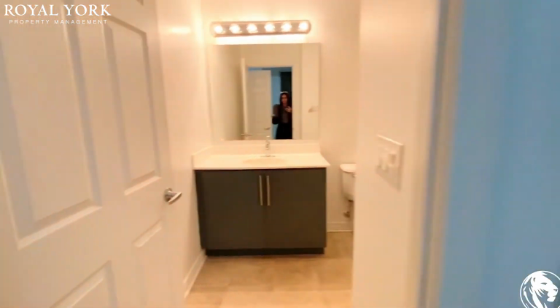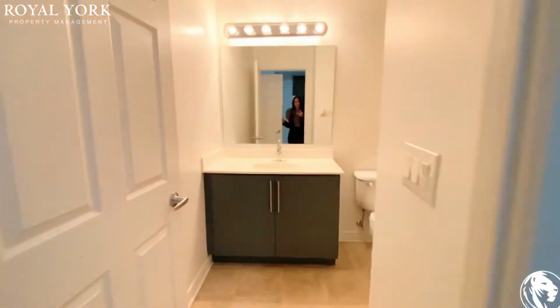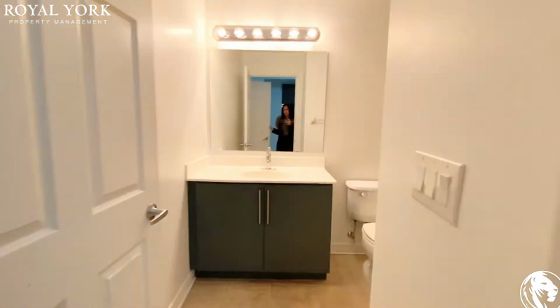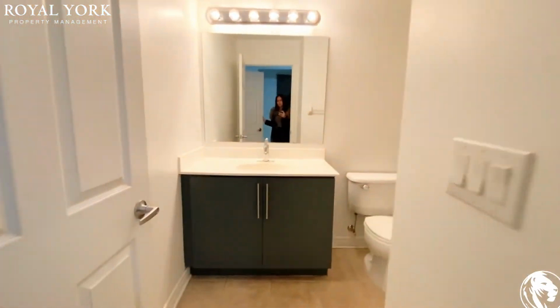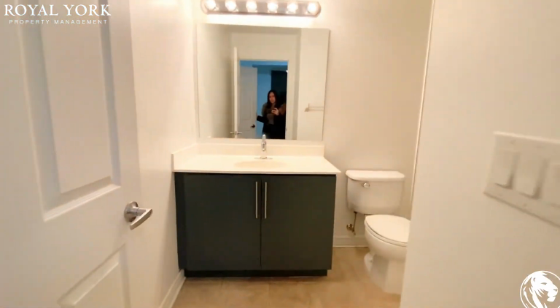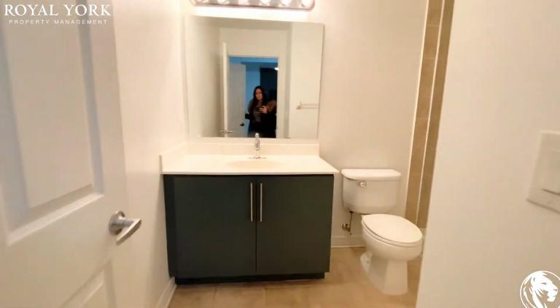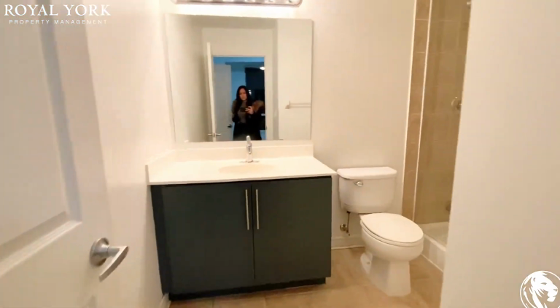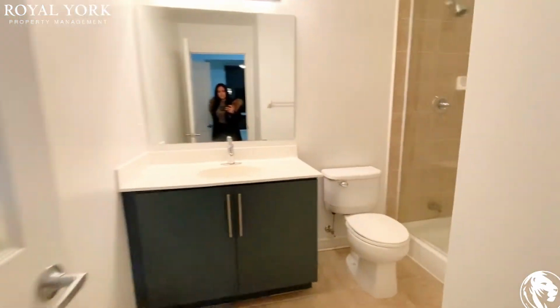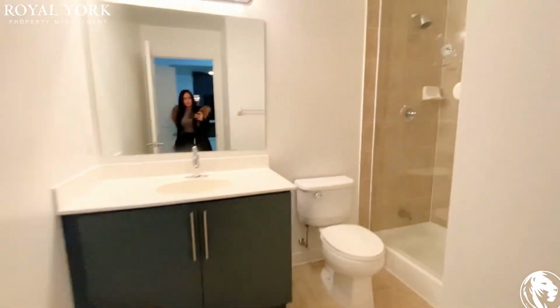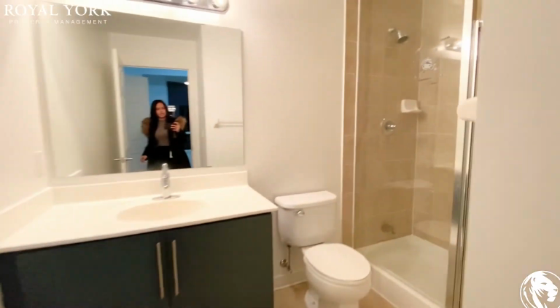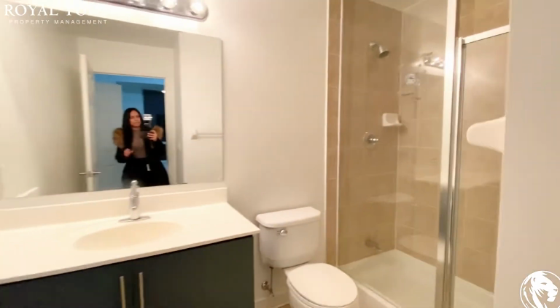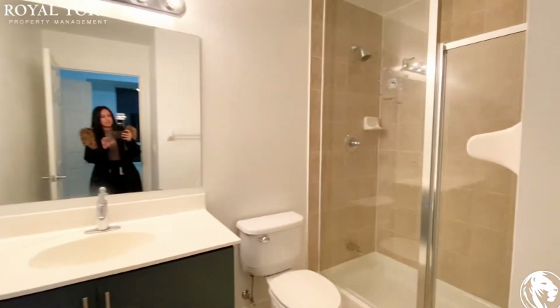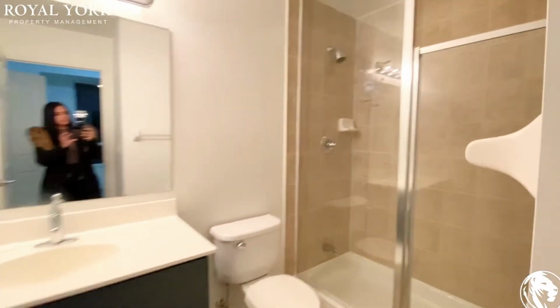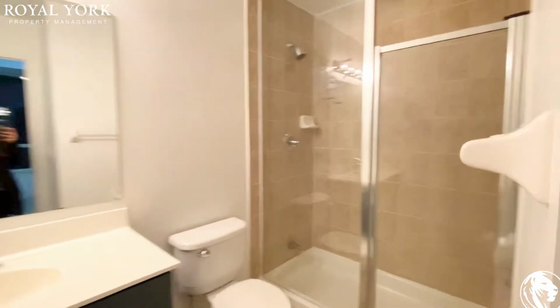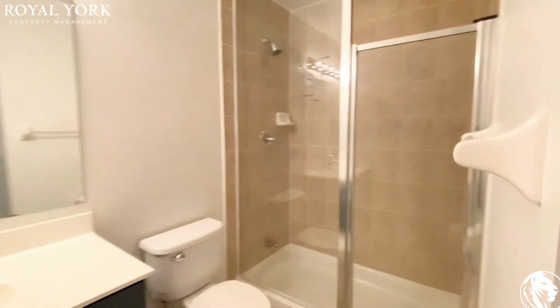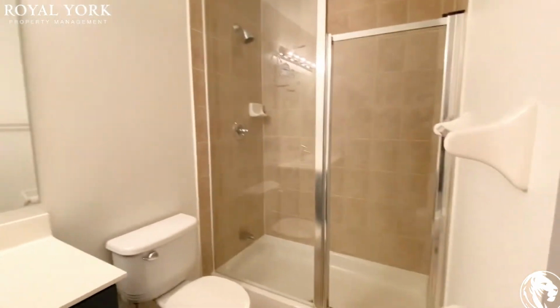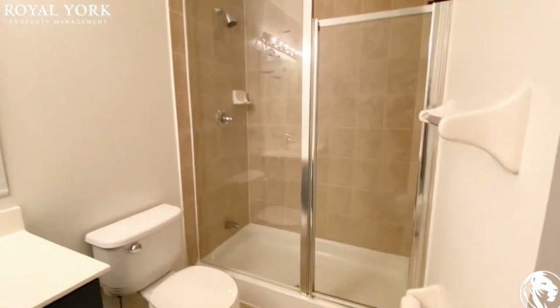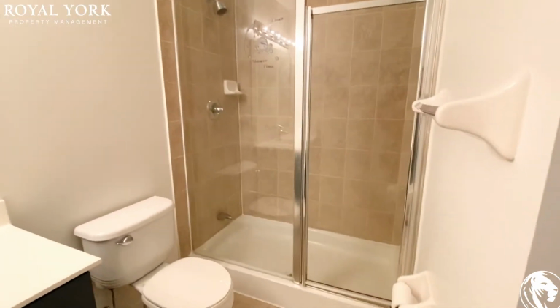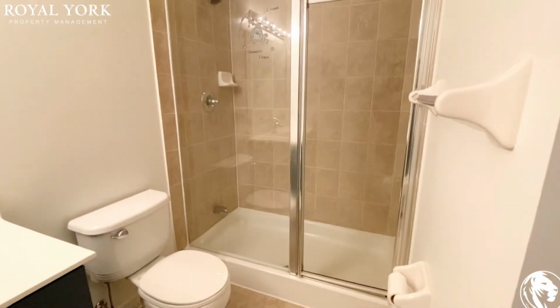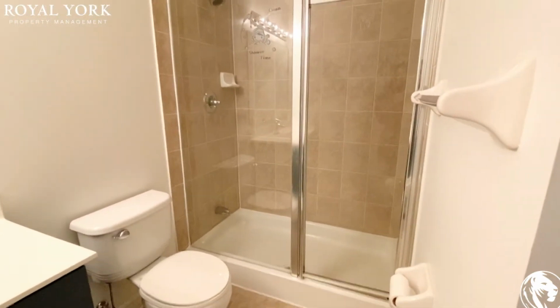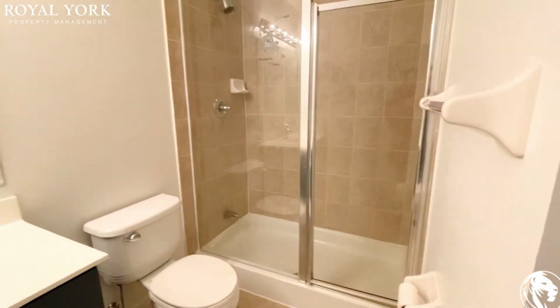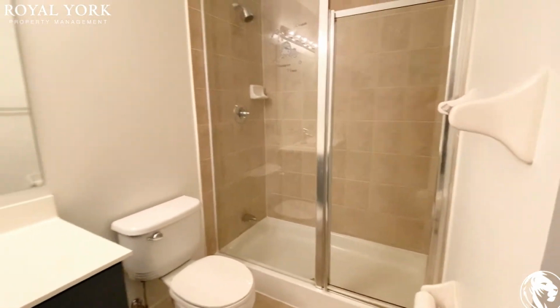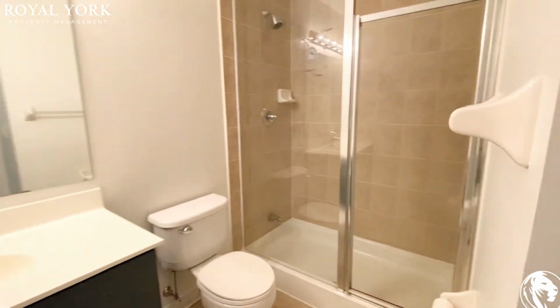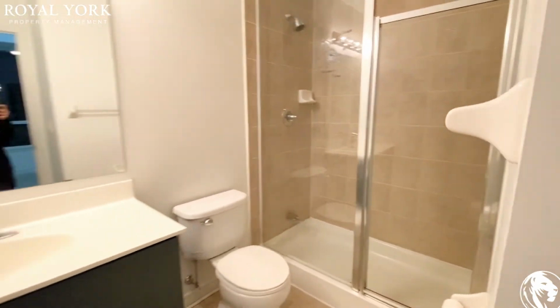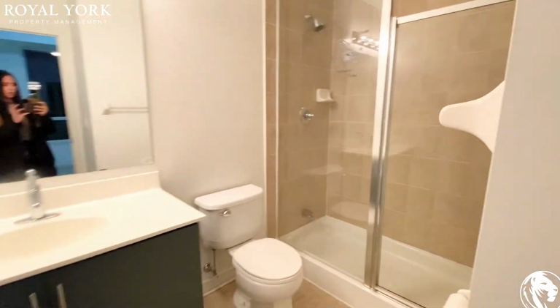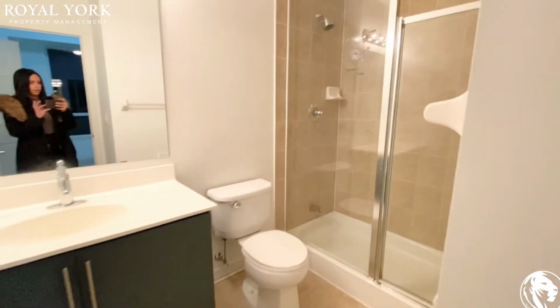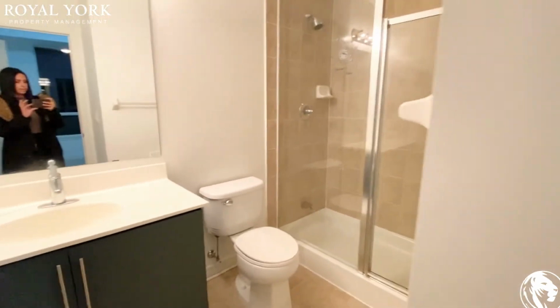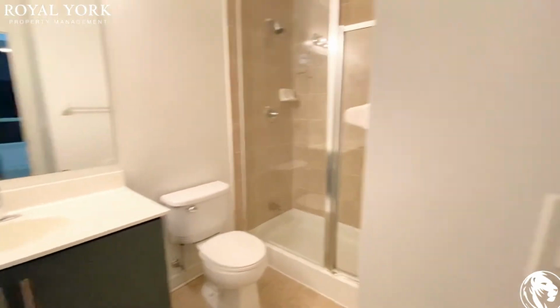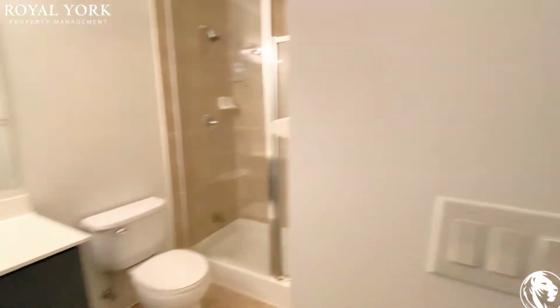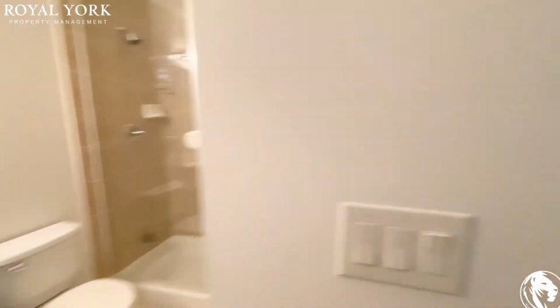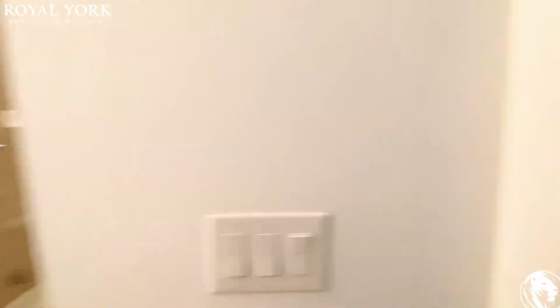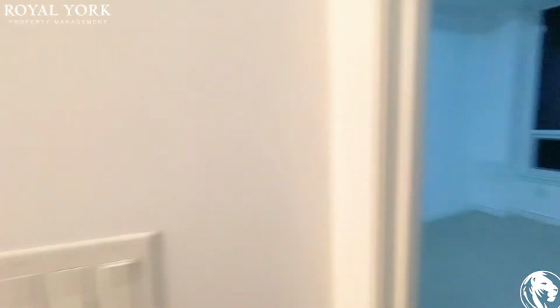Your ensuite contains a glass stand-up shower. Quite a bit of space in here as well.